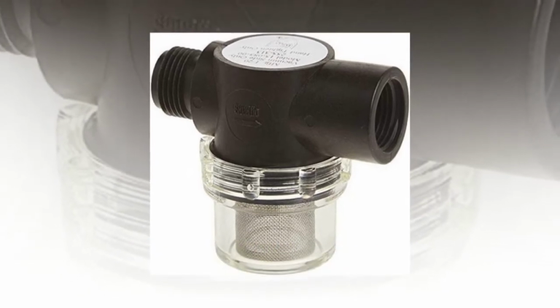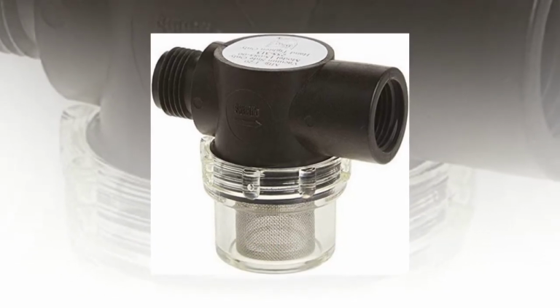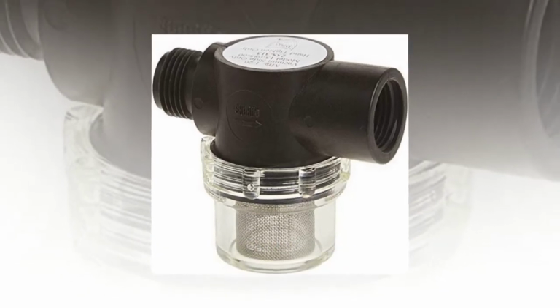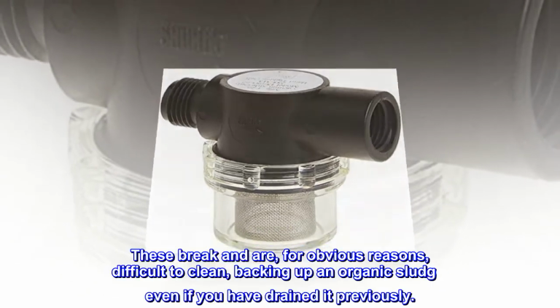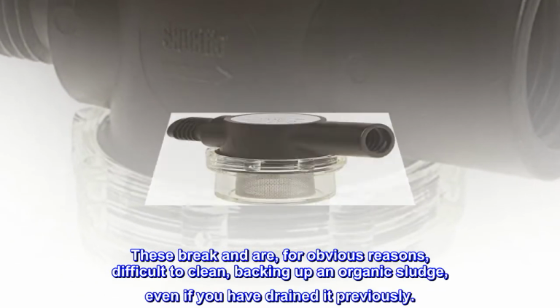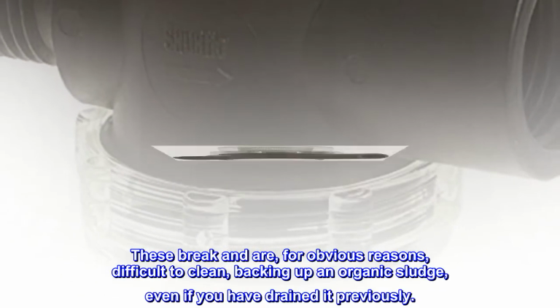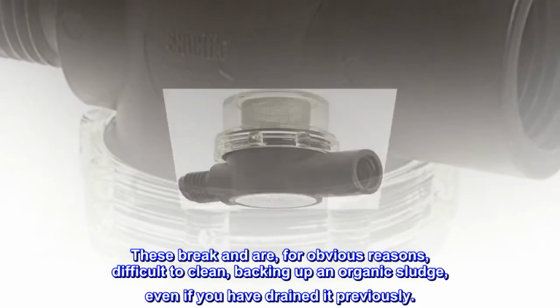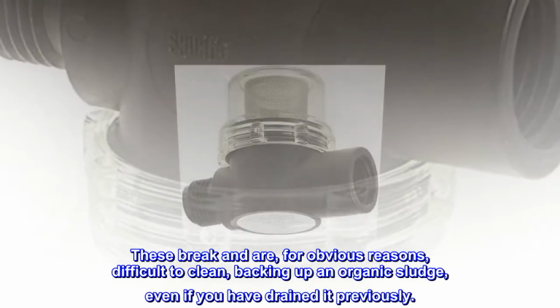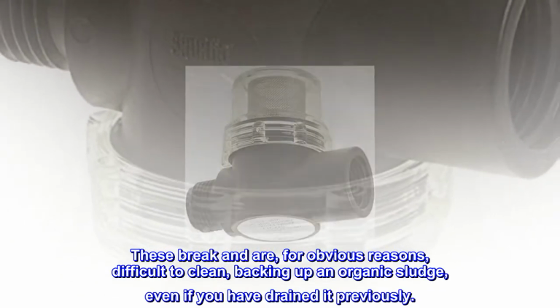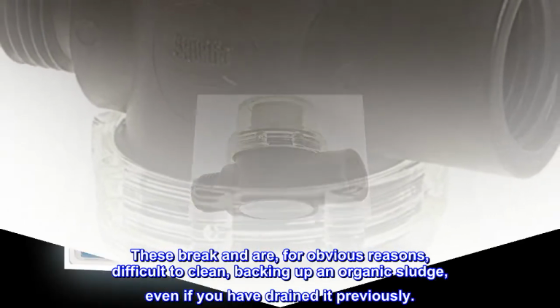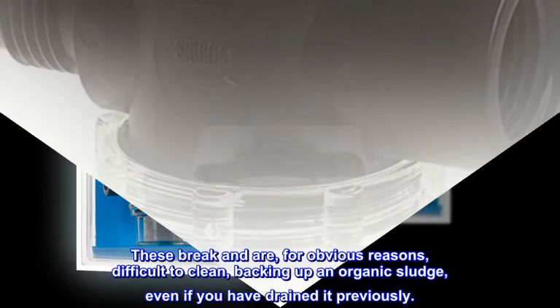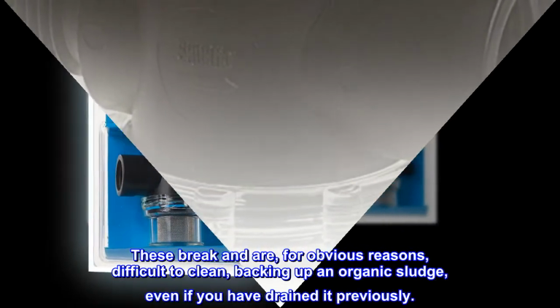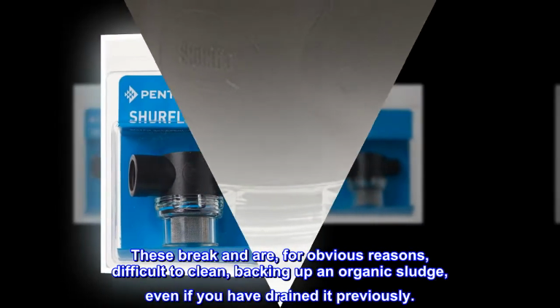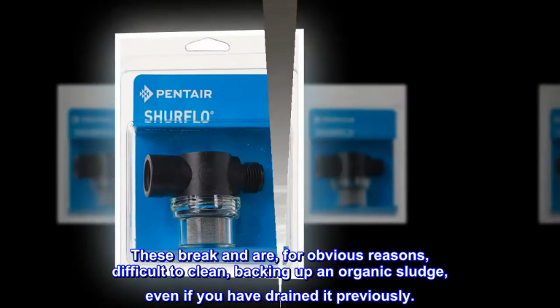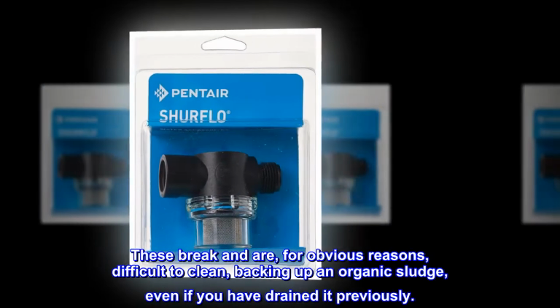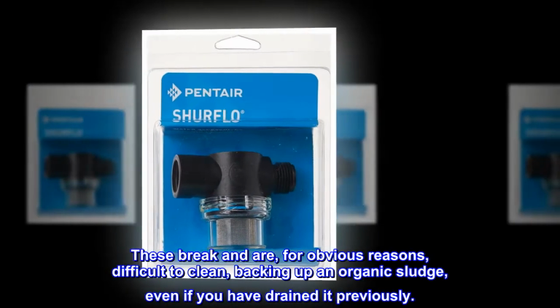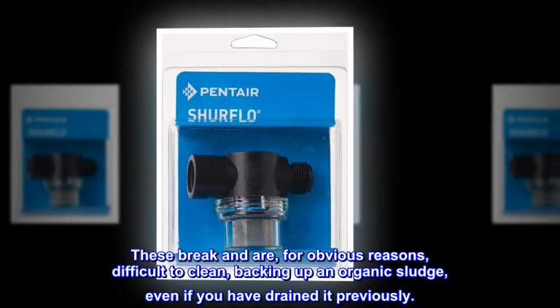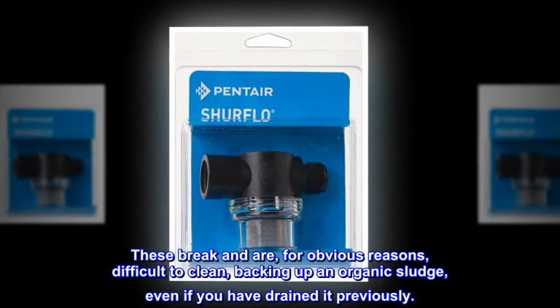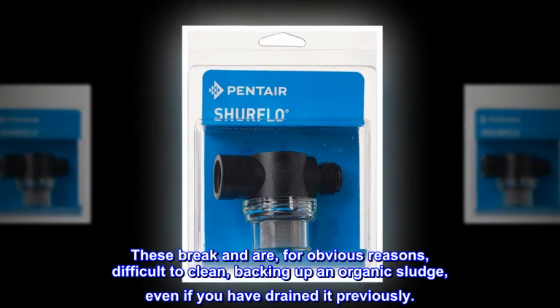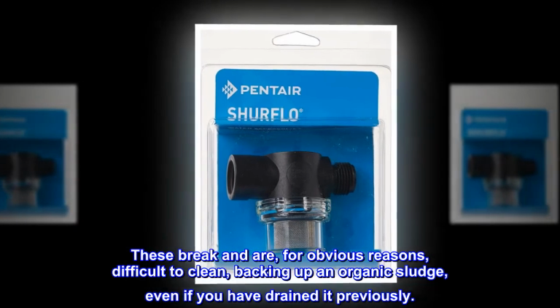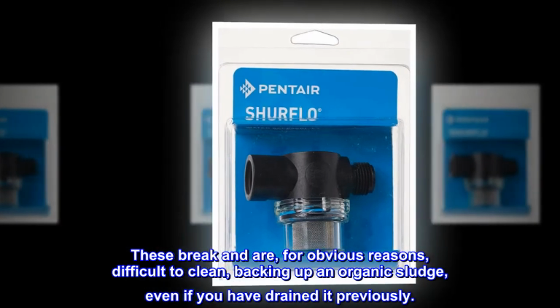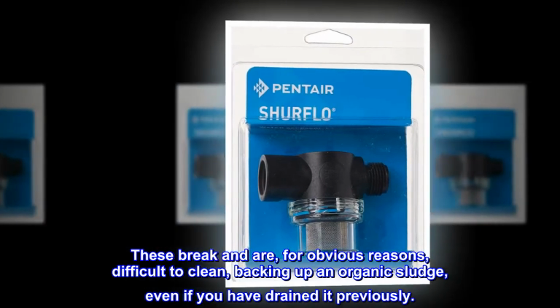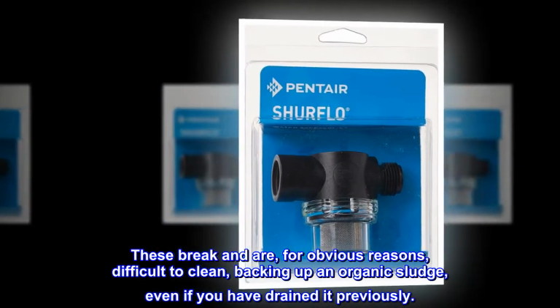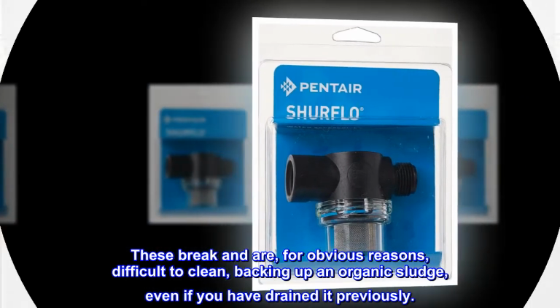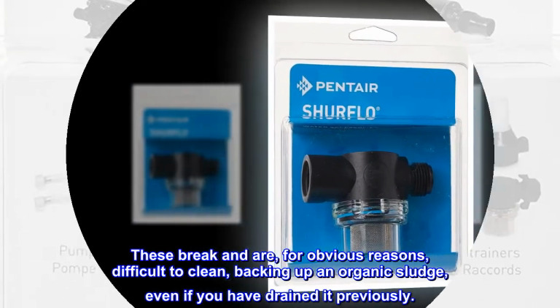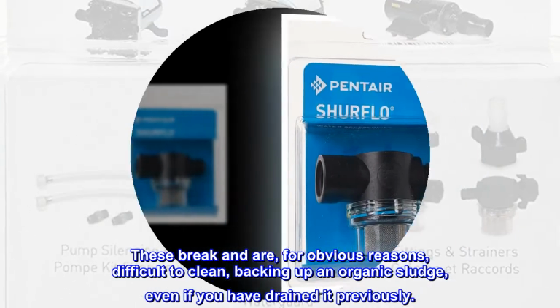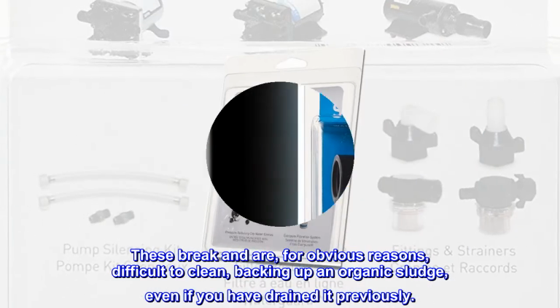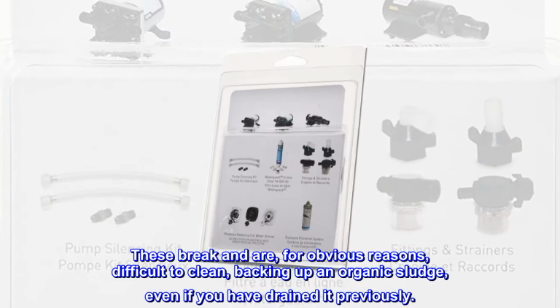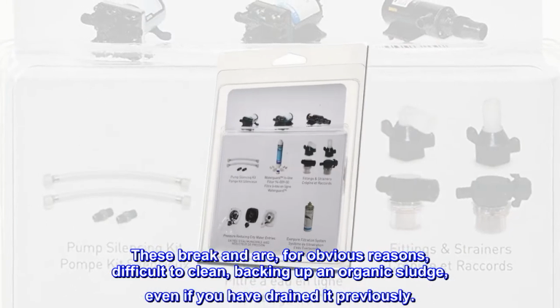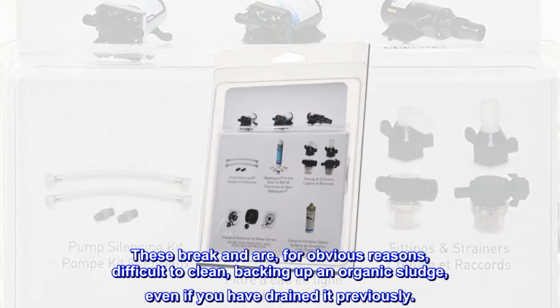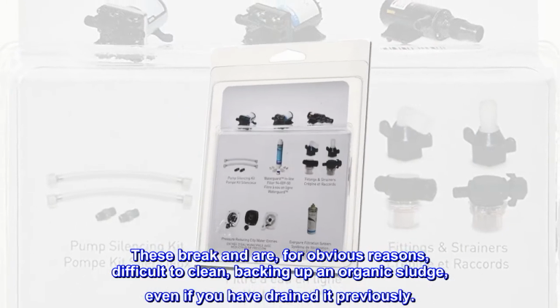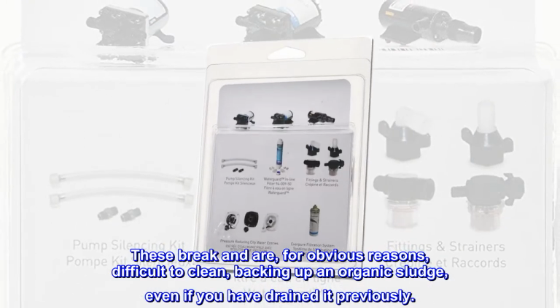It will usually easily come out of the threaded hole your plumbing leaves the tank from. These break-in areas are, for obvious reasons, difficult to clean, backing up an organic sludge, even if you have drained it previously.